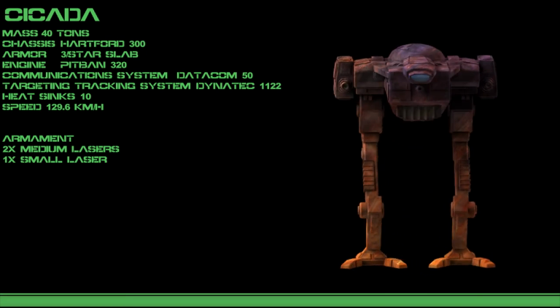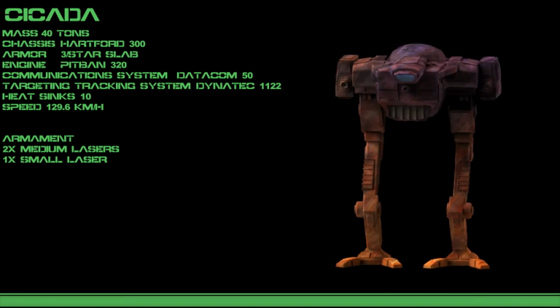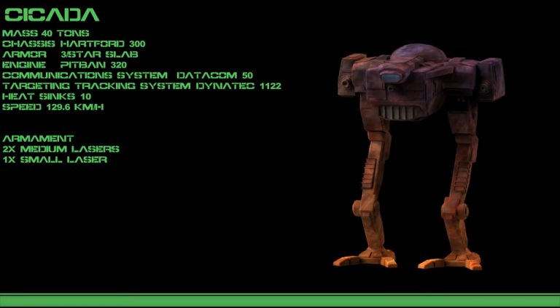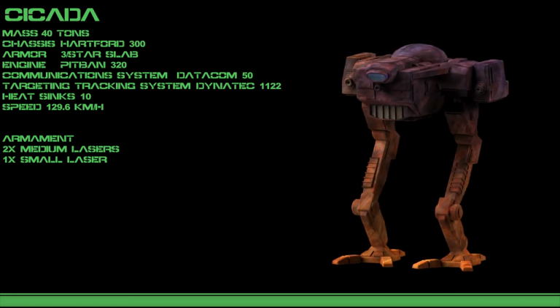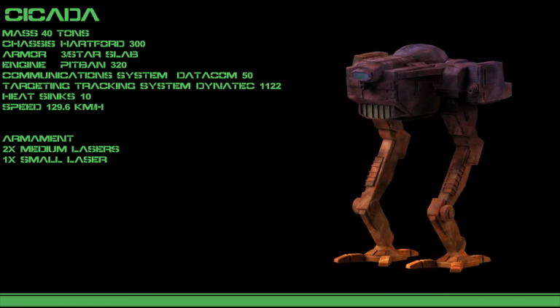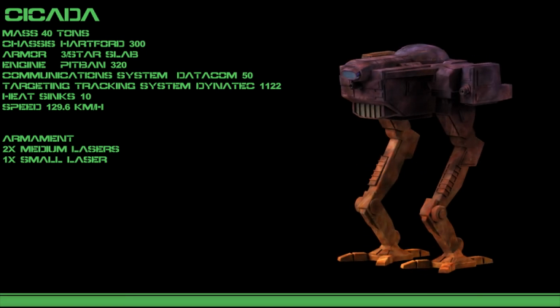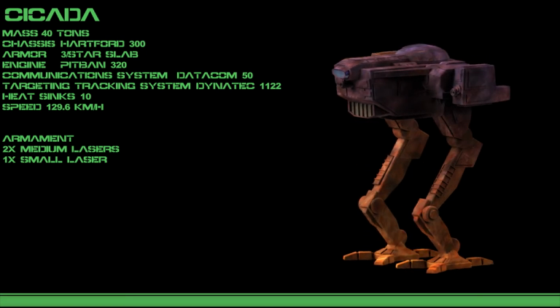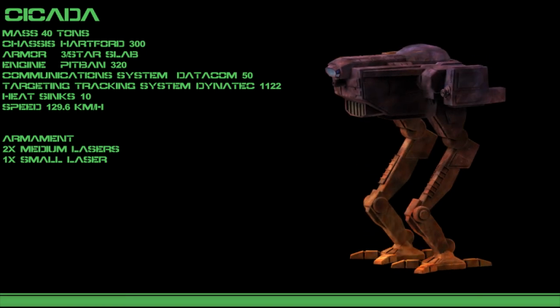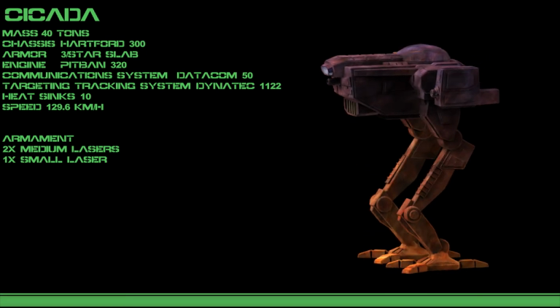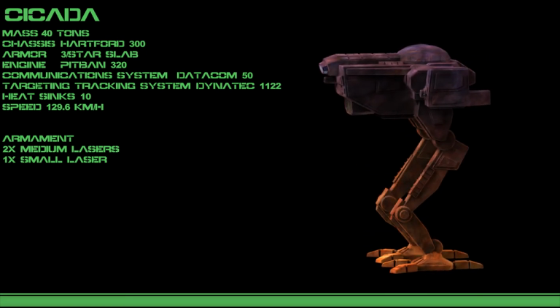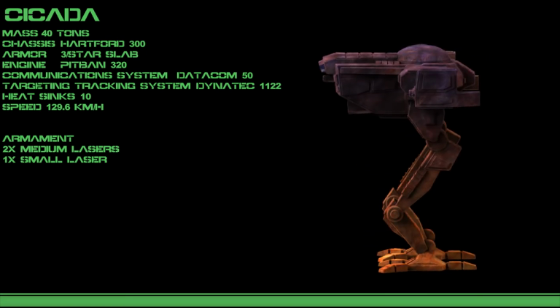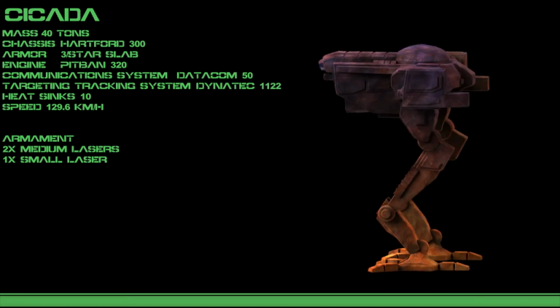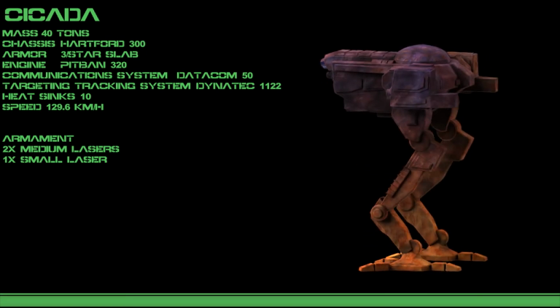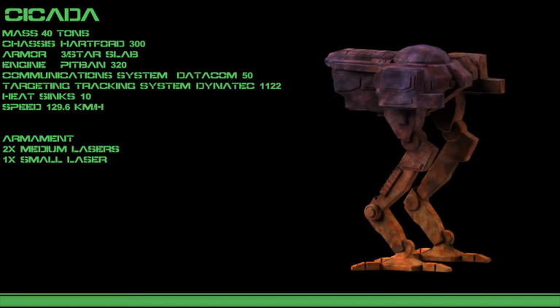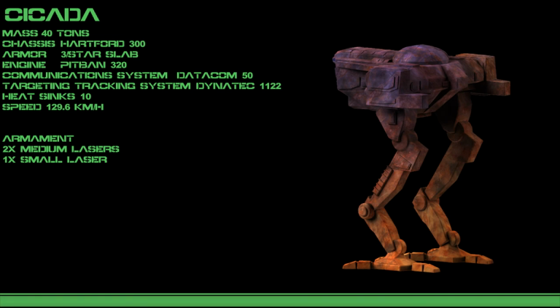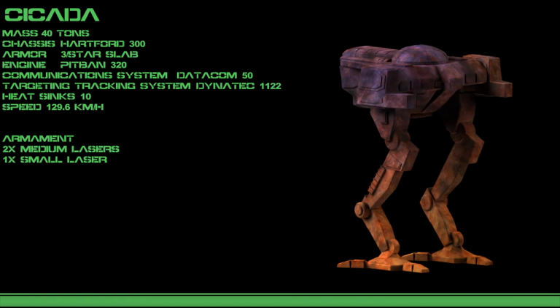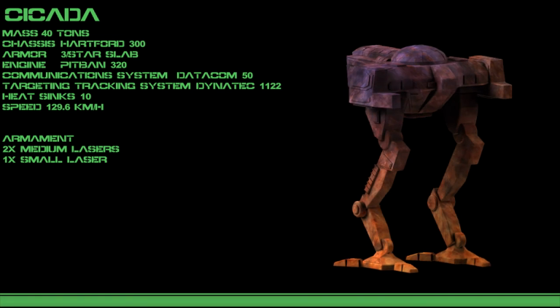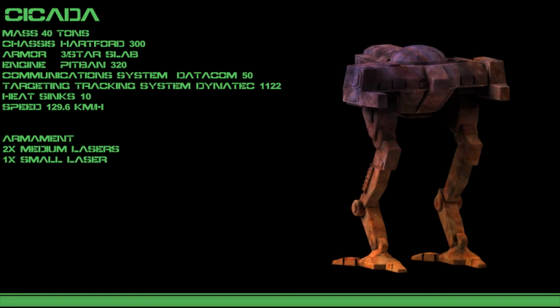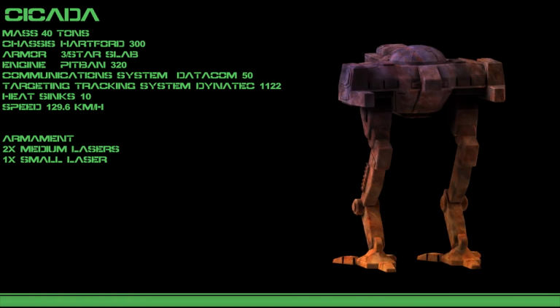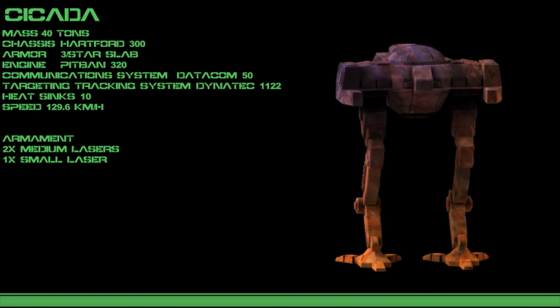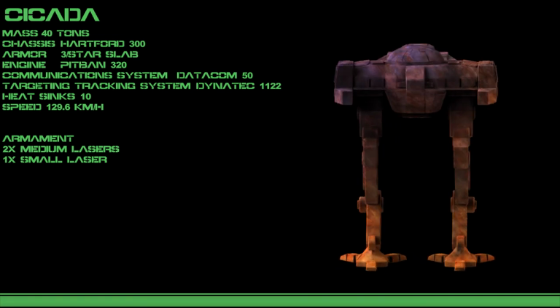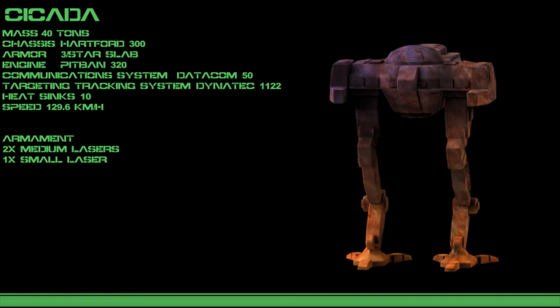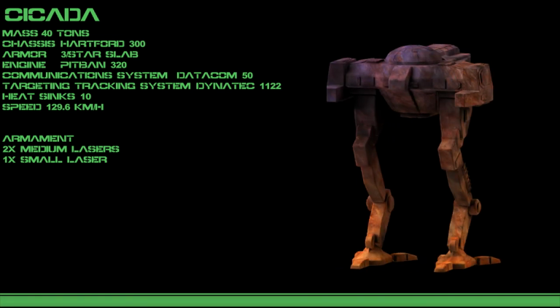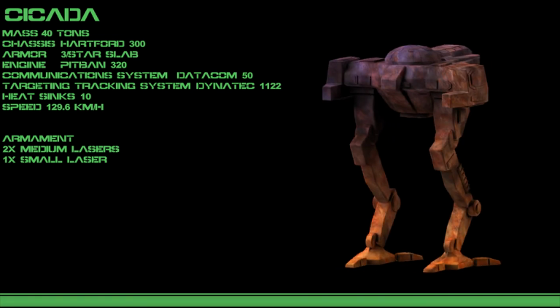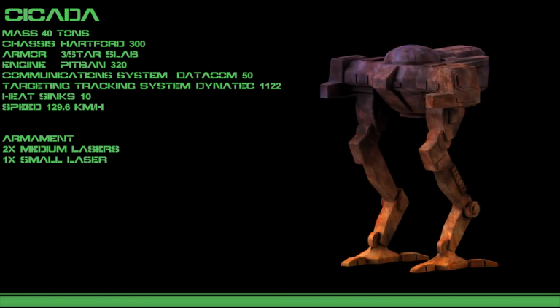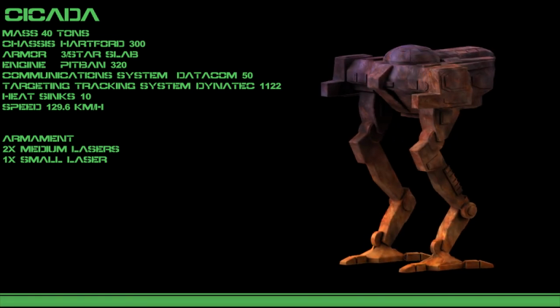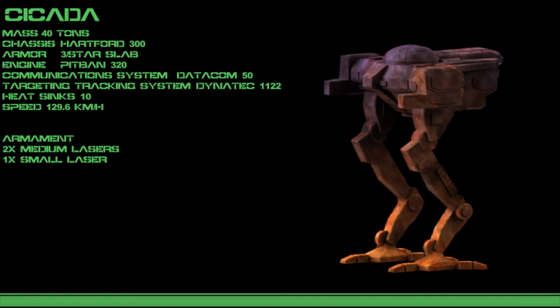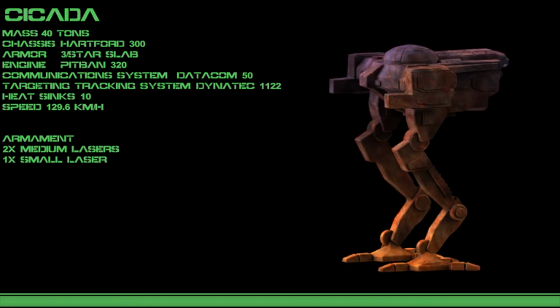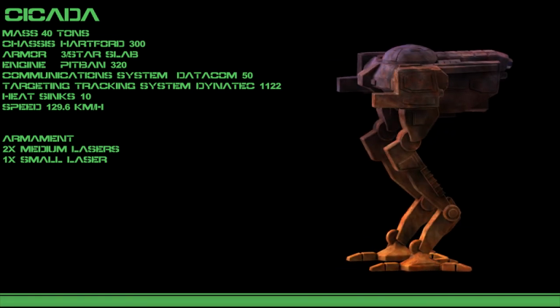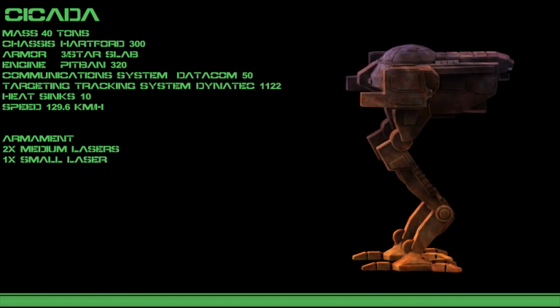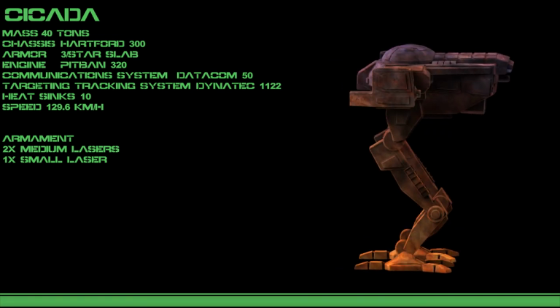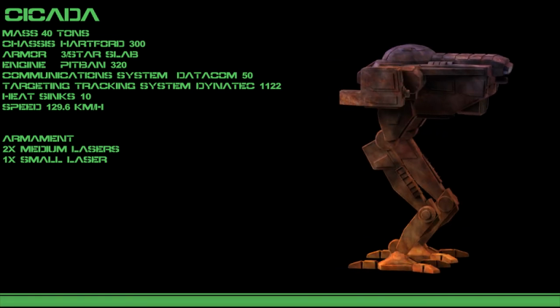And that was the Cicada. I am Ian, and I hope you enjoyed this entry of MechLab.